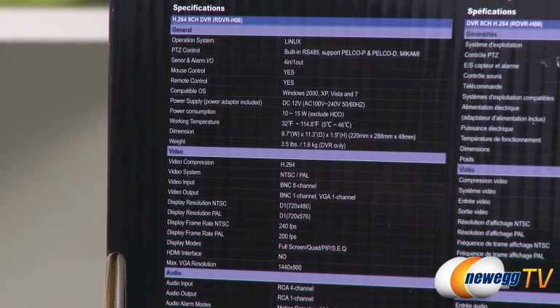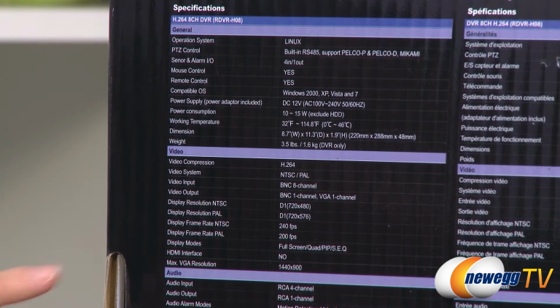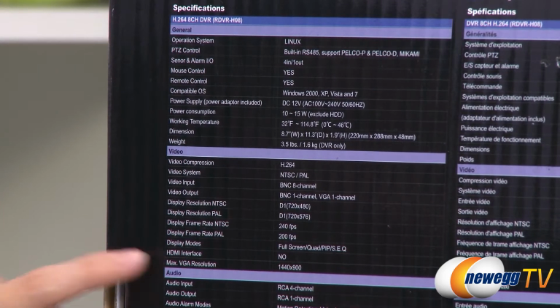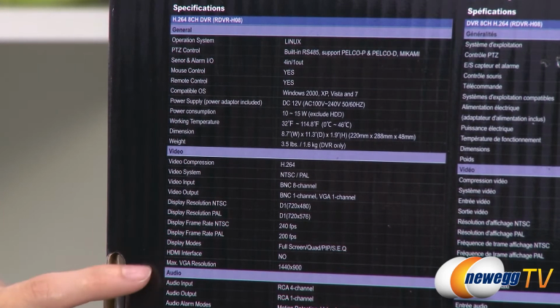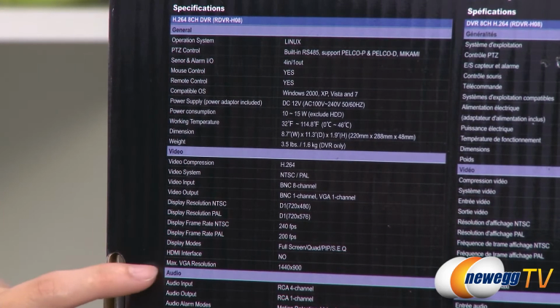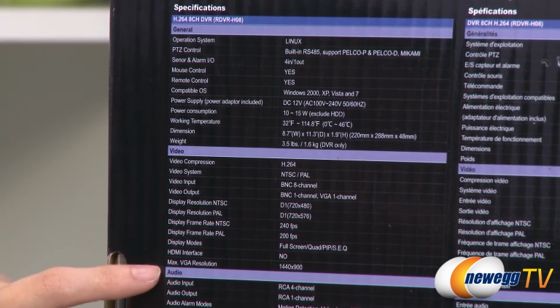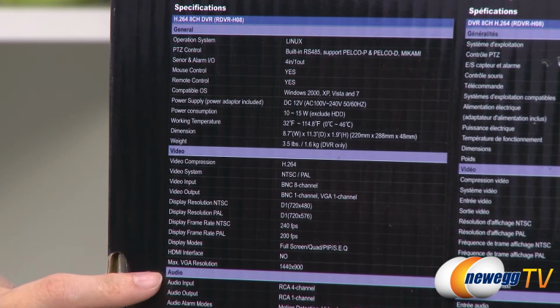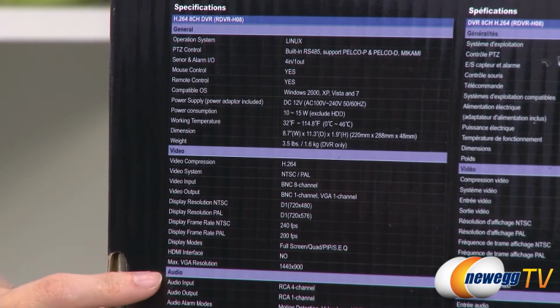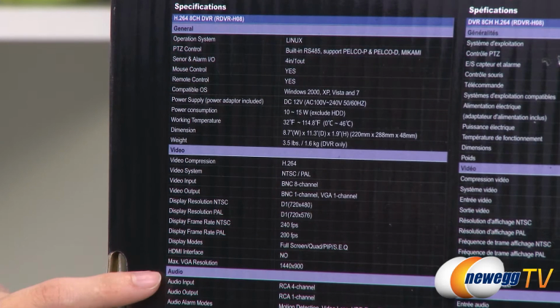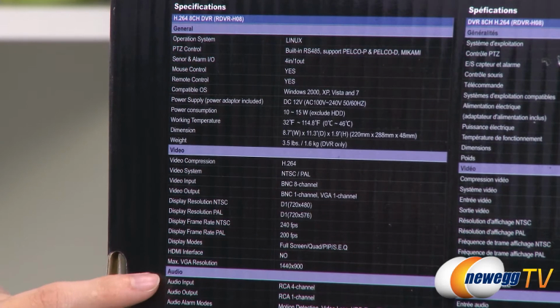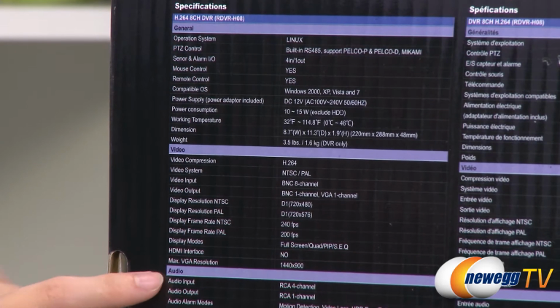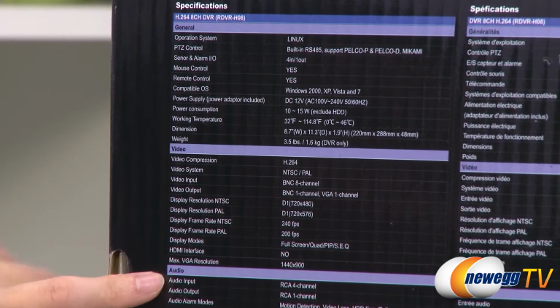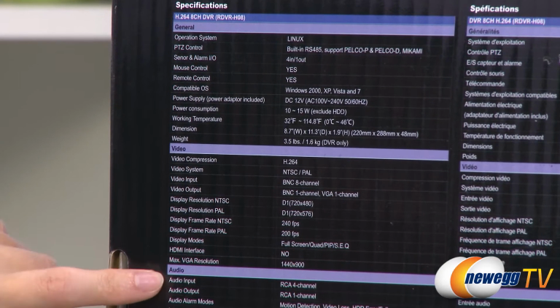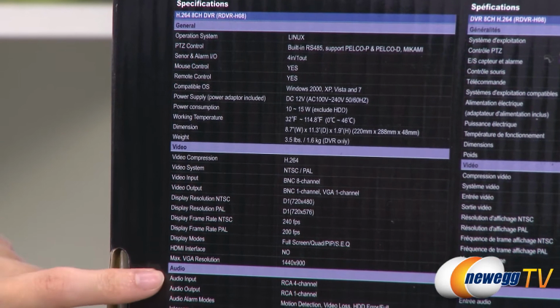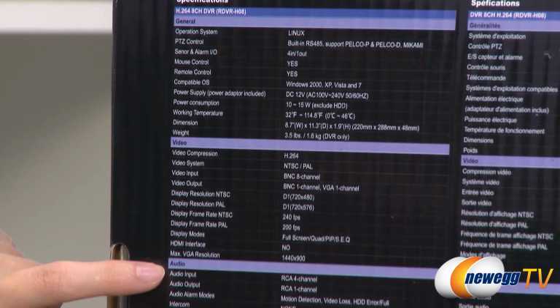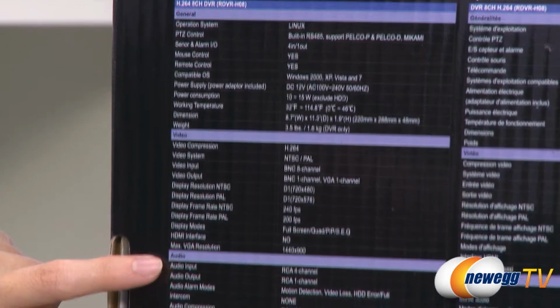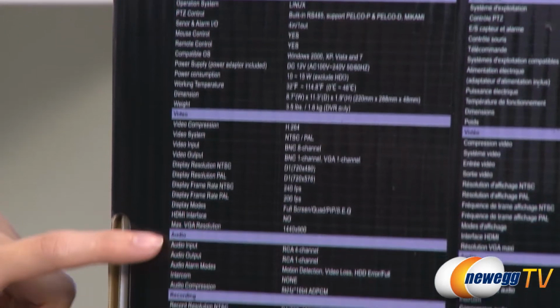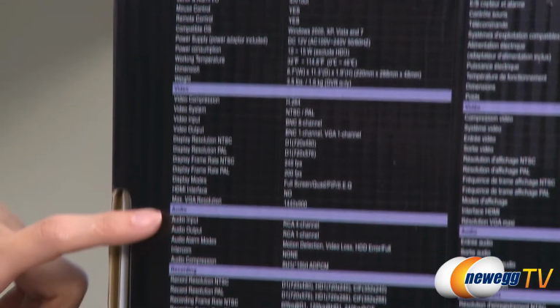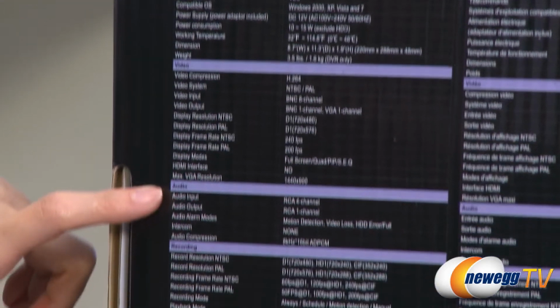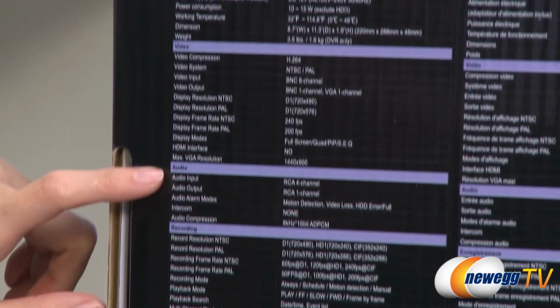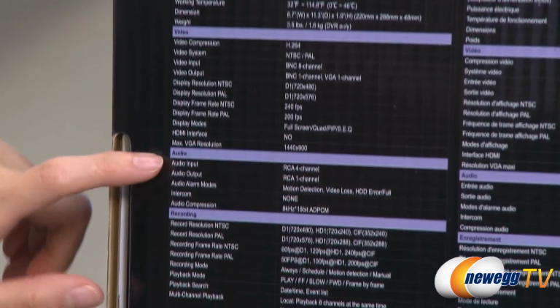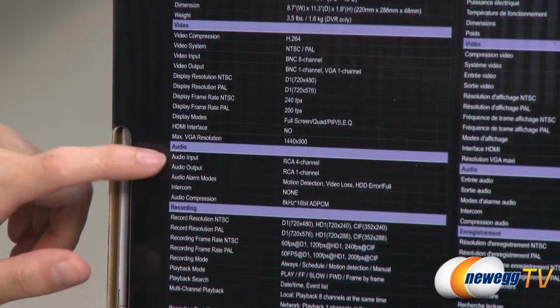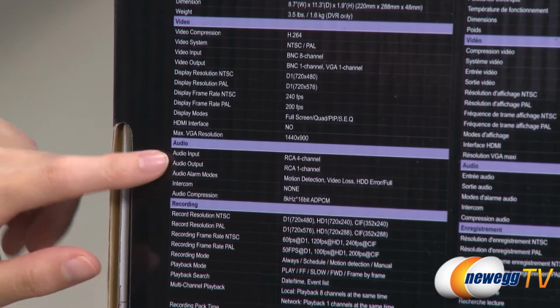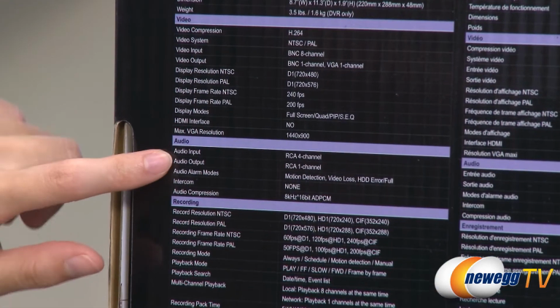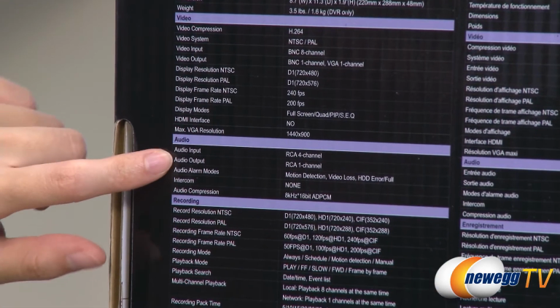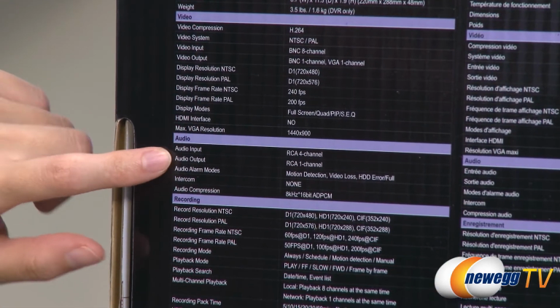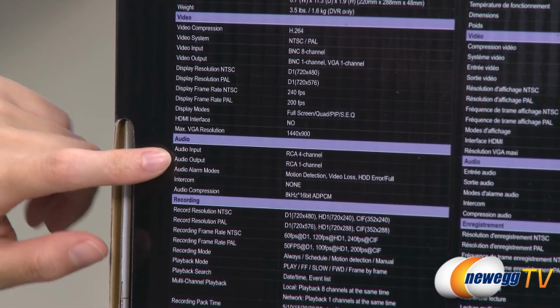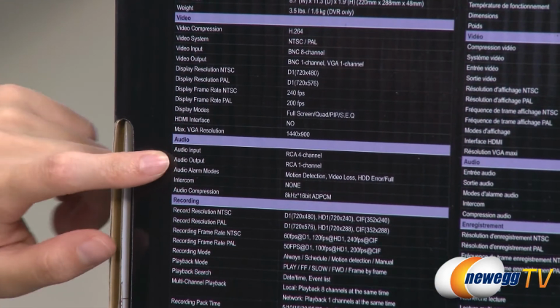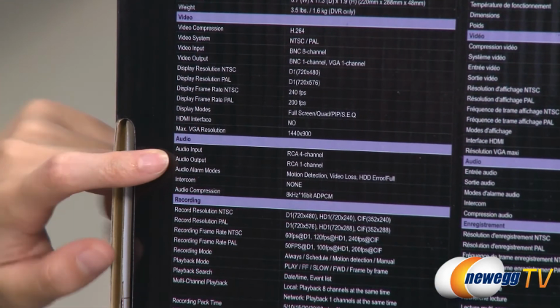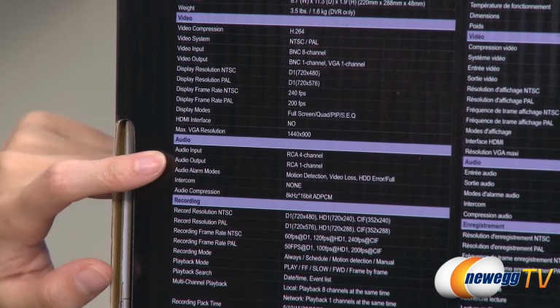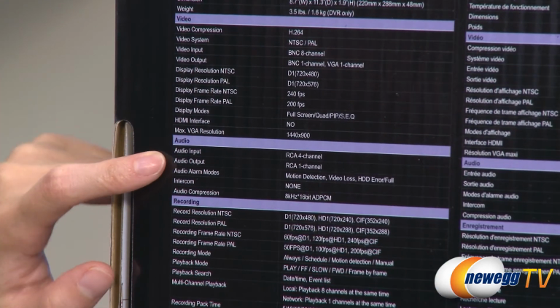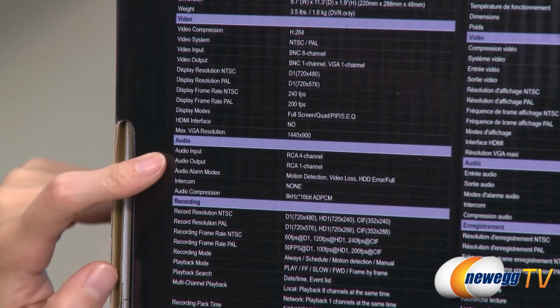For audio, the audio input is RCA 4 channel and output is RCA 1 channel.